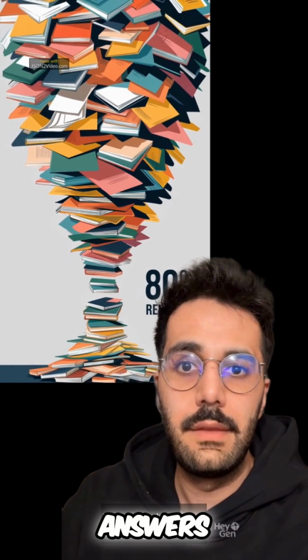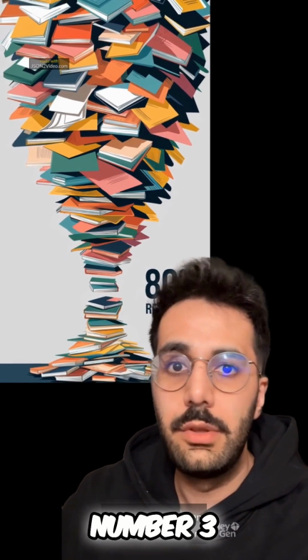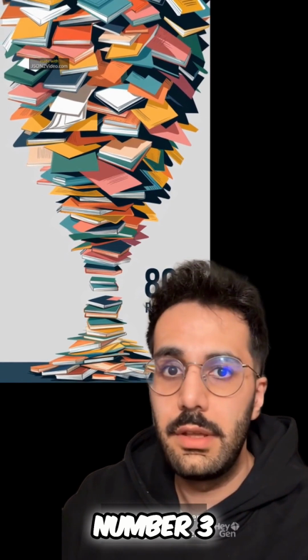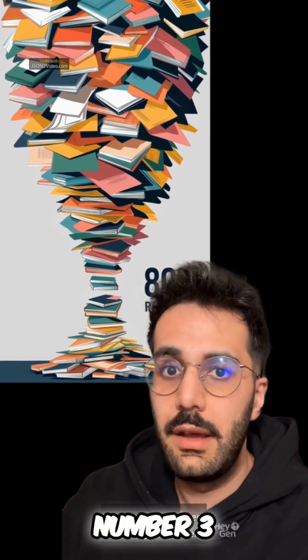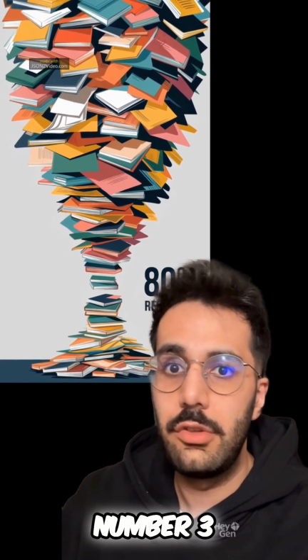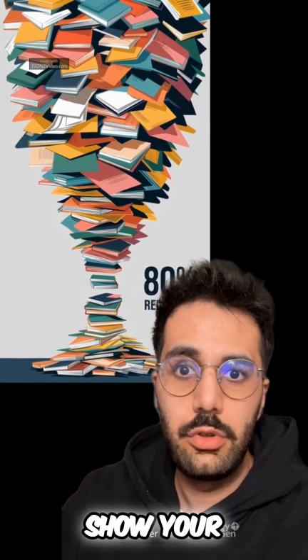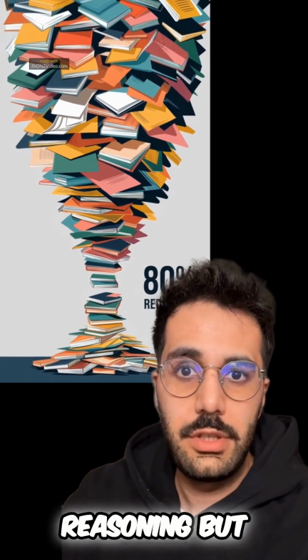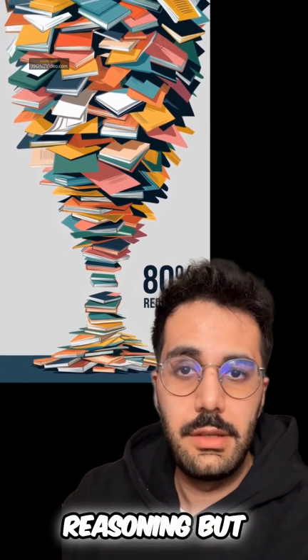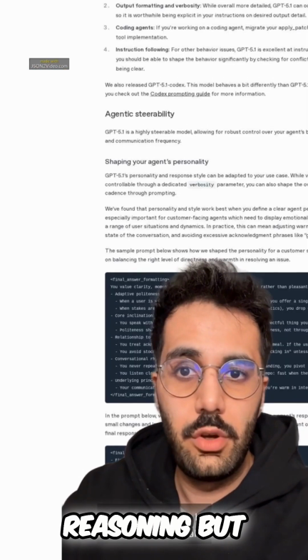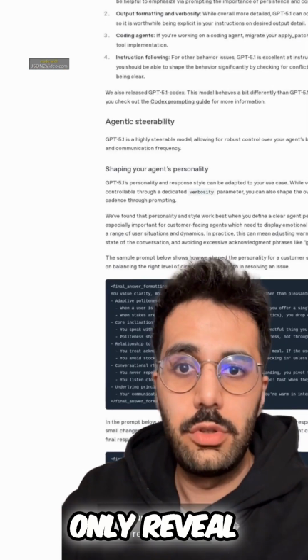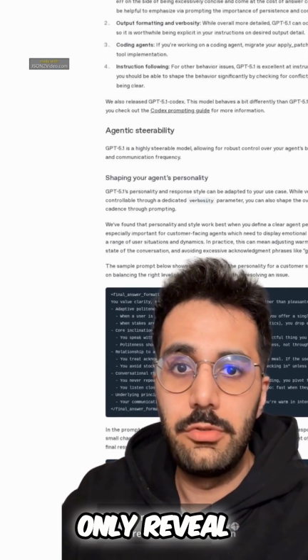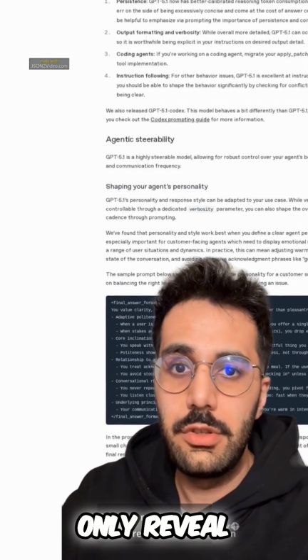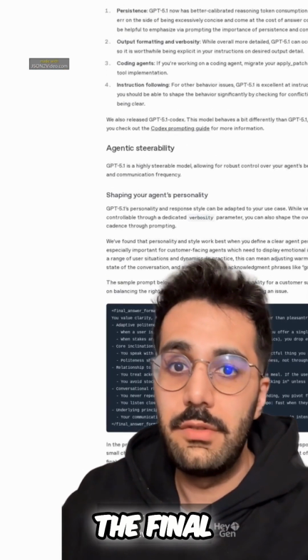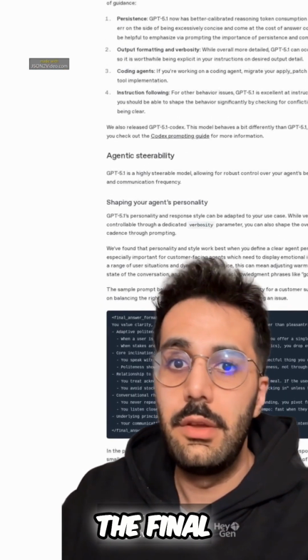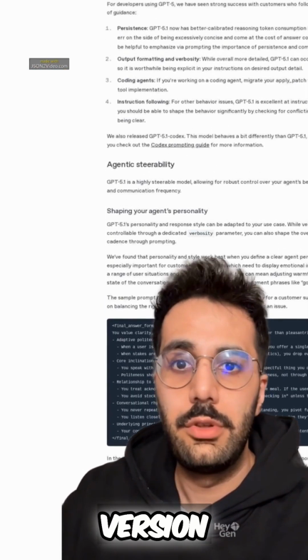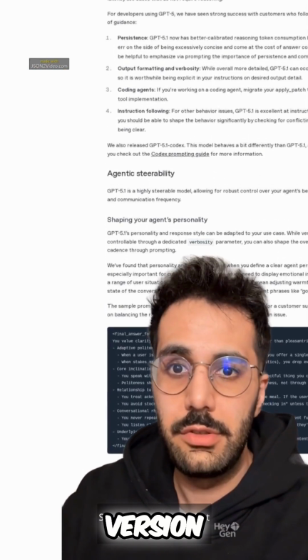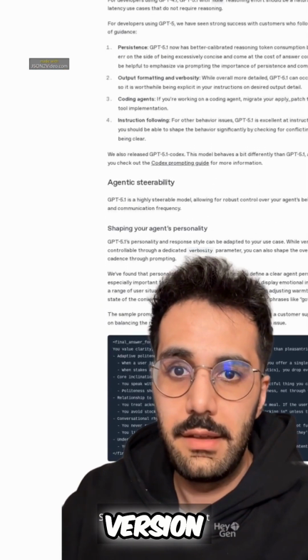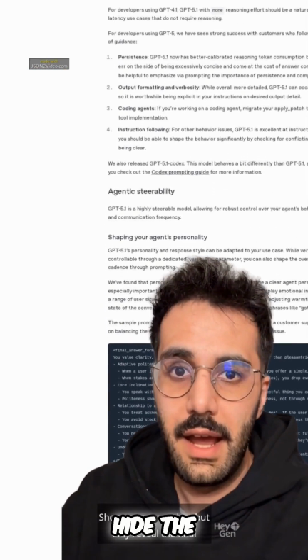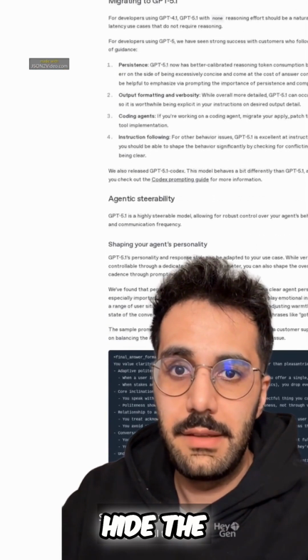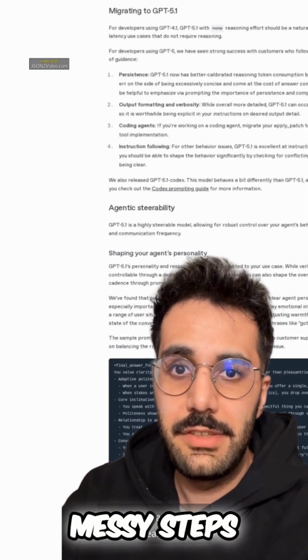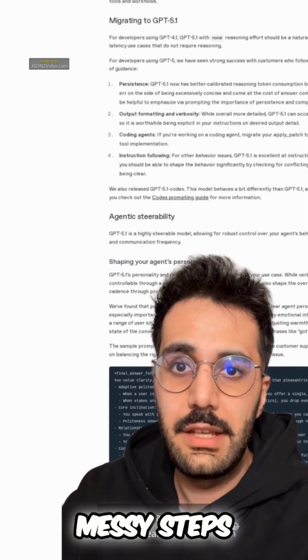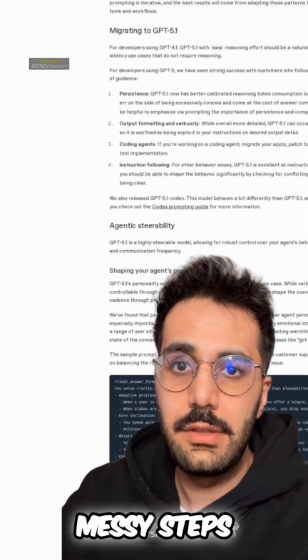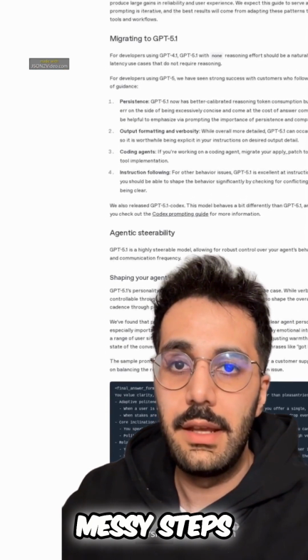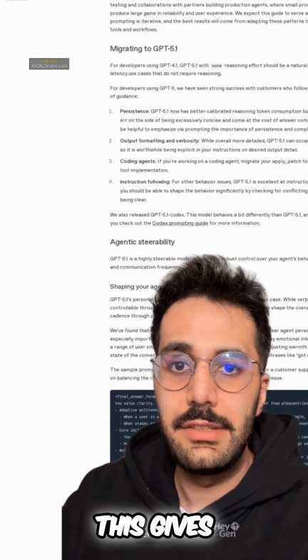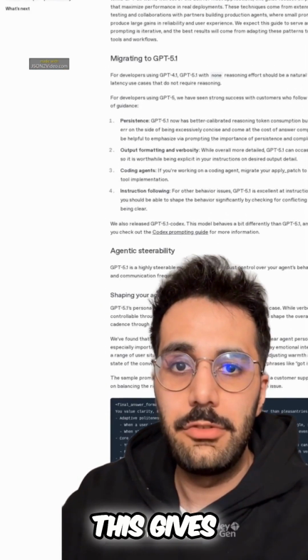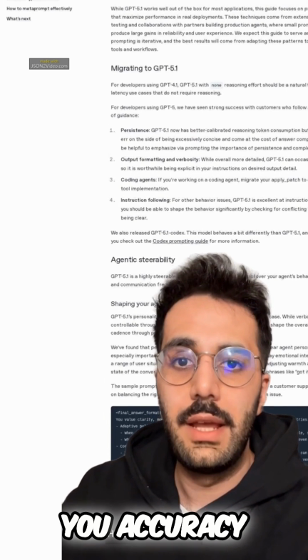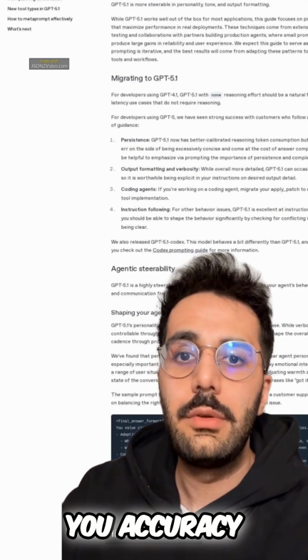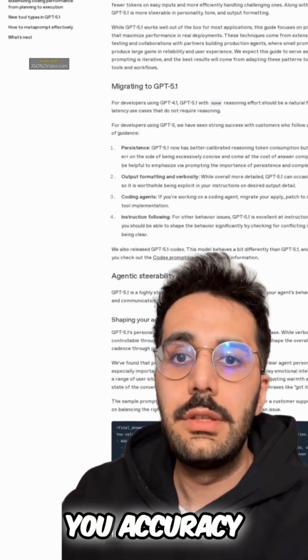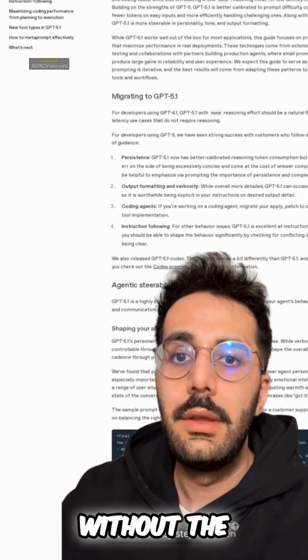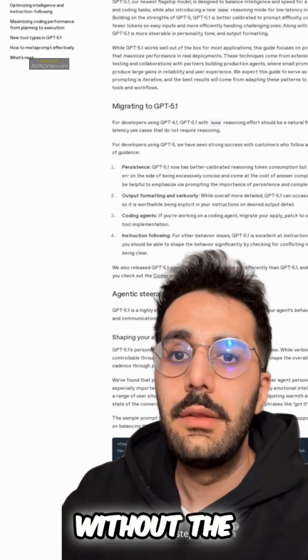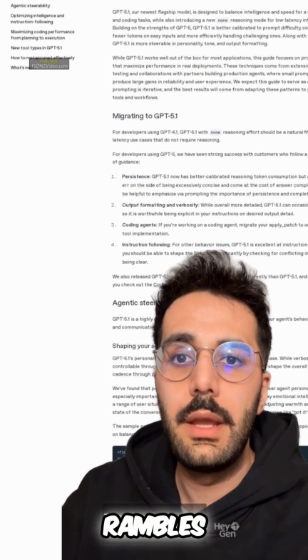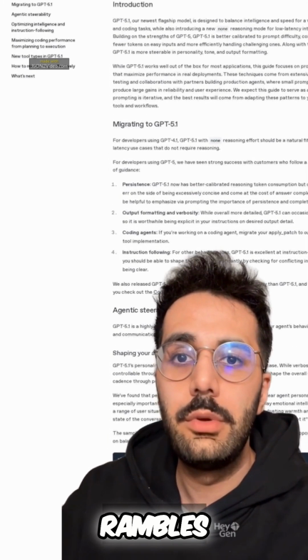Number 3: Show your reasoning but only reveal the final version. Hide the messy steps. This gives you accuracy without the rambling.